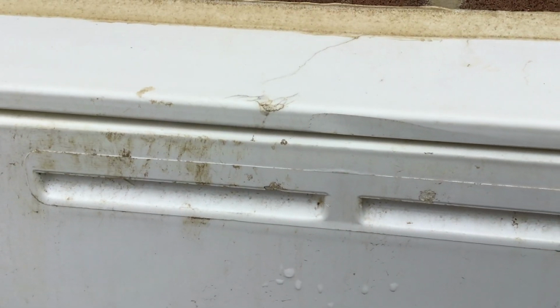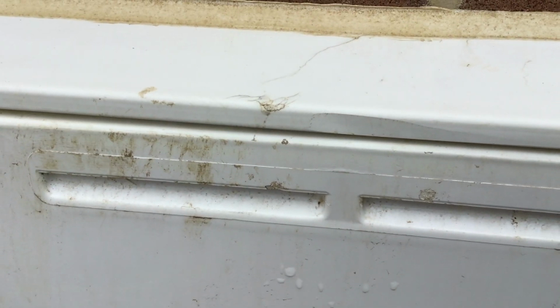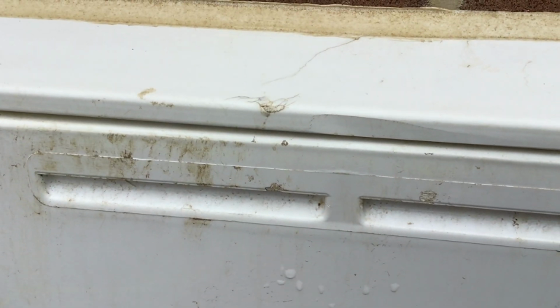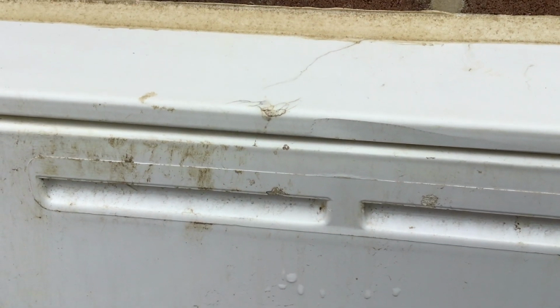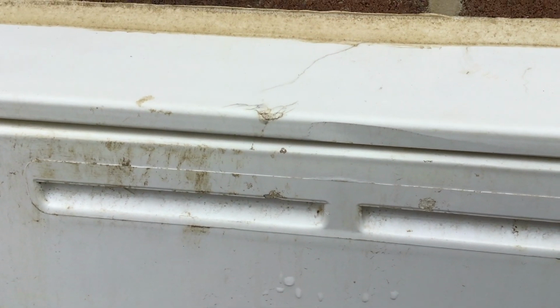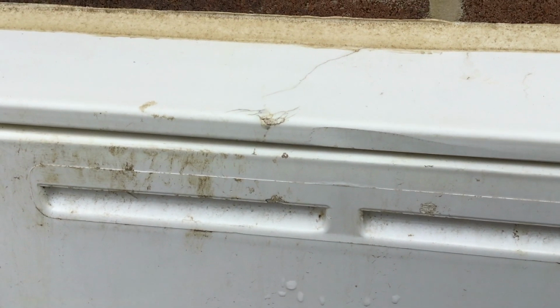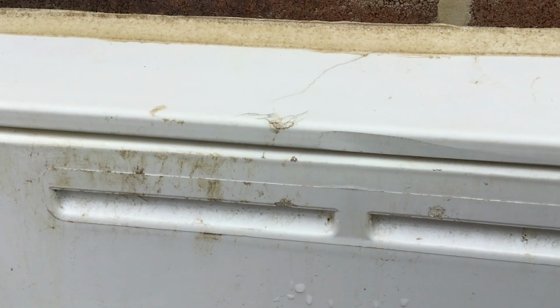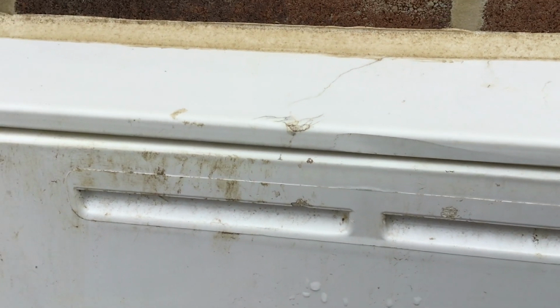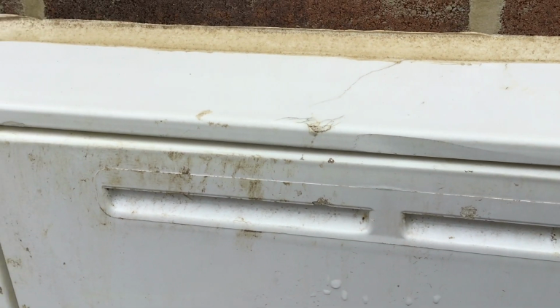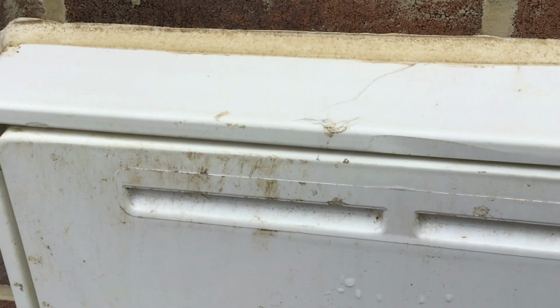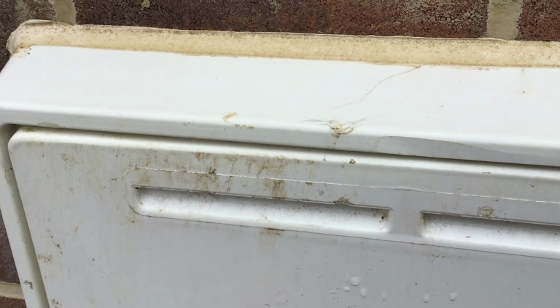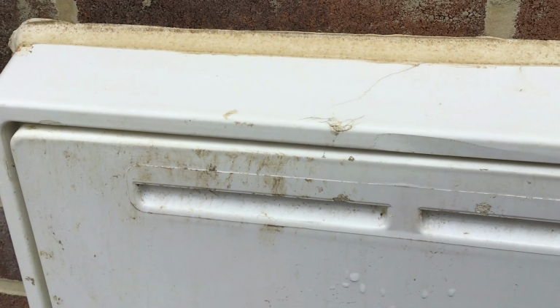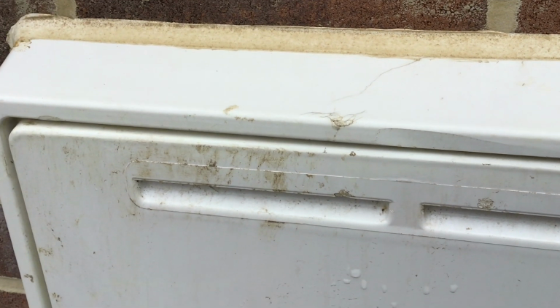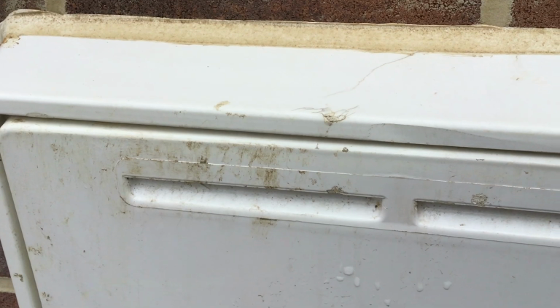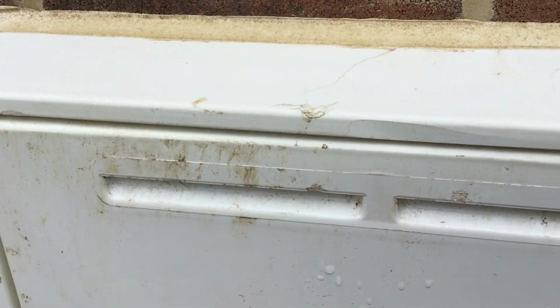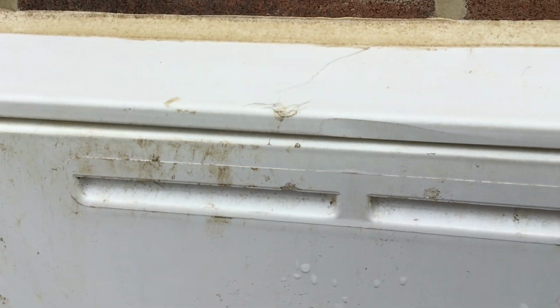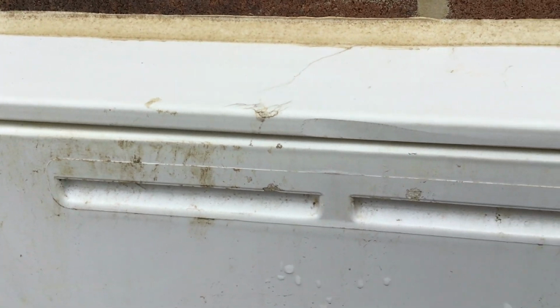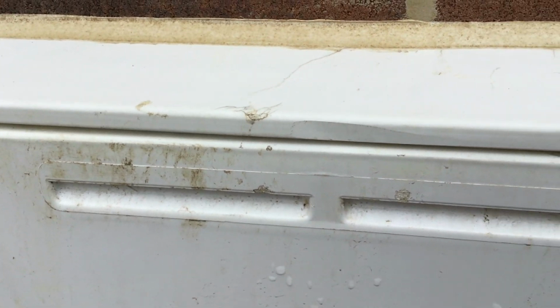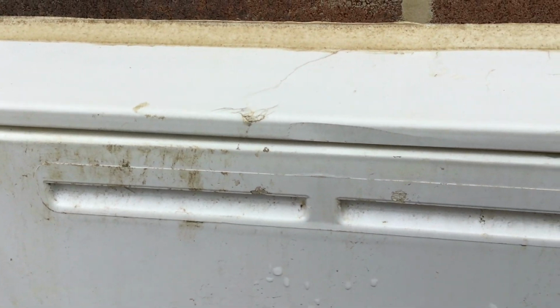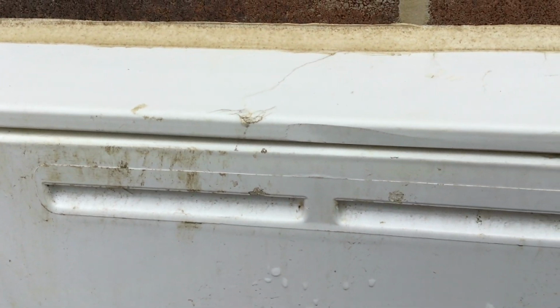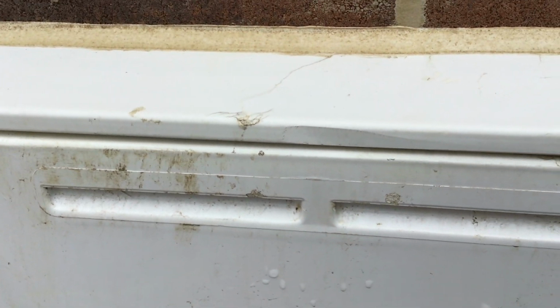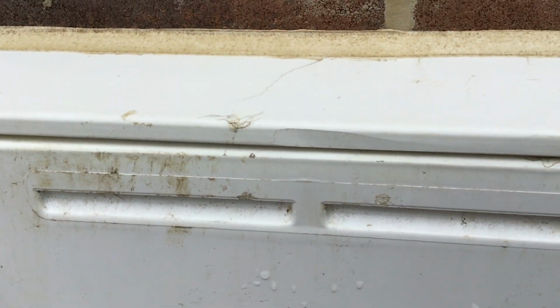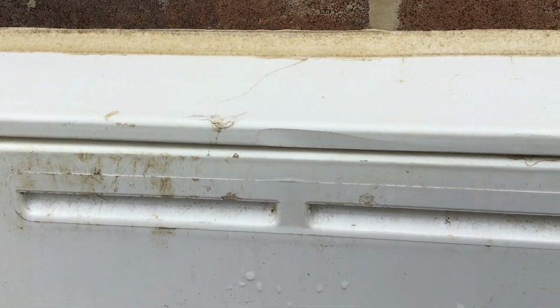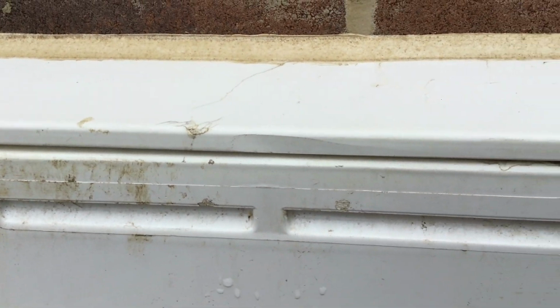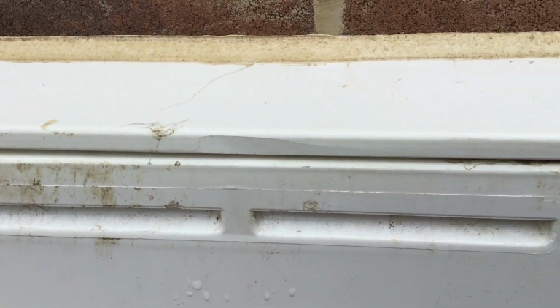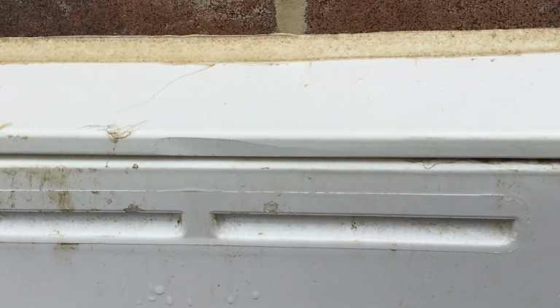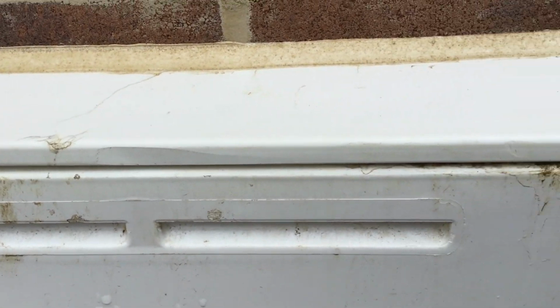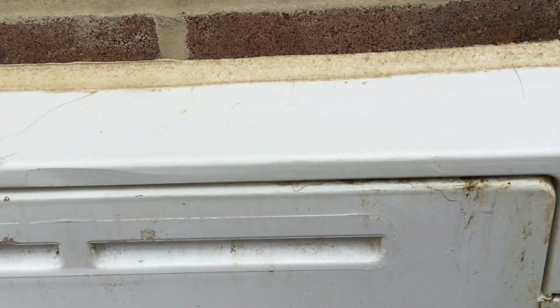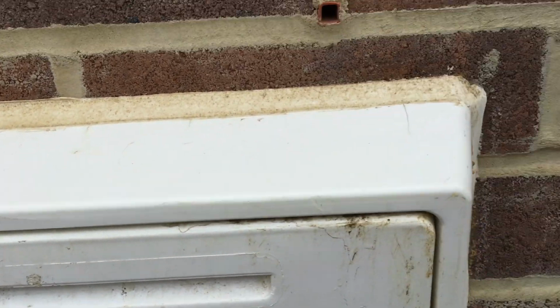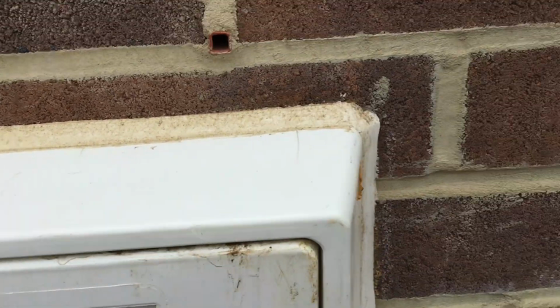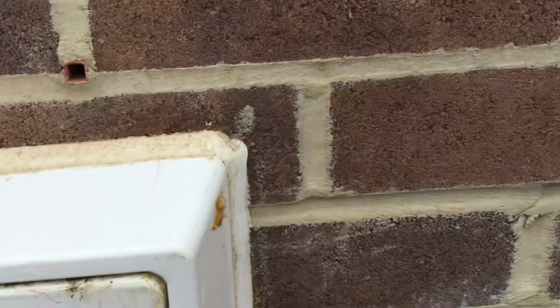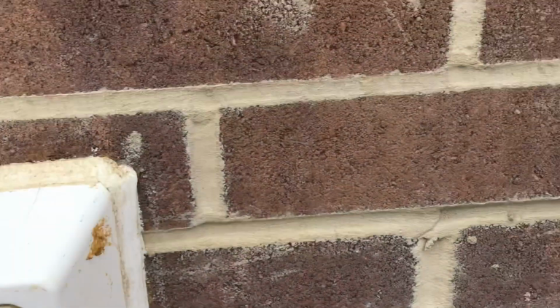The gas box is damaged — damaged on the top, damaged on the side. That needs repairing and should have been picked up.